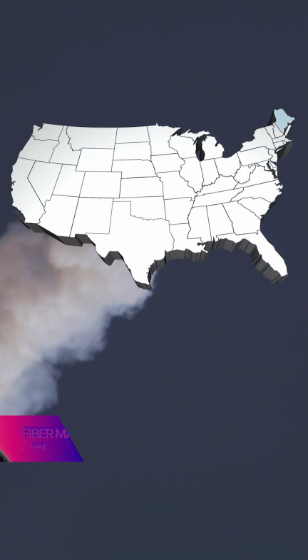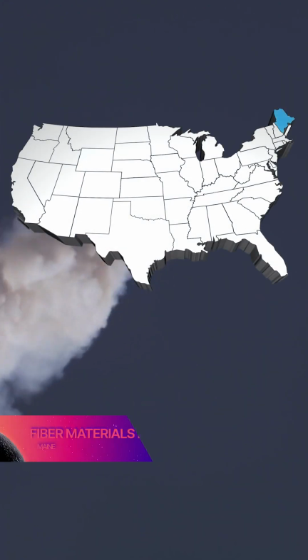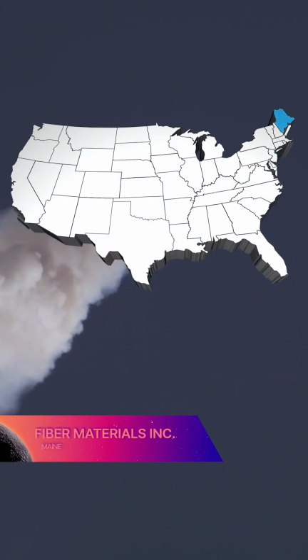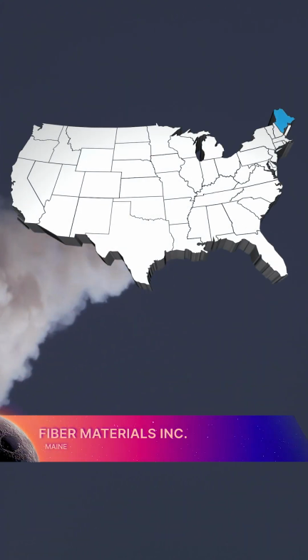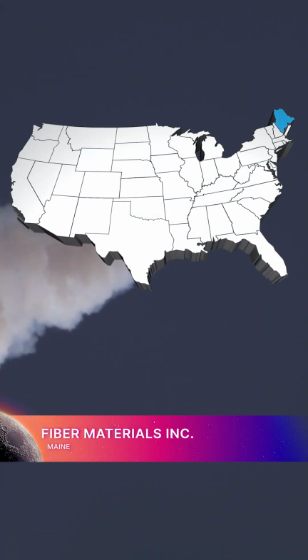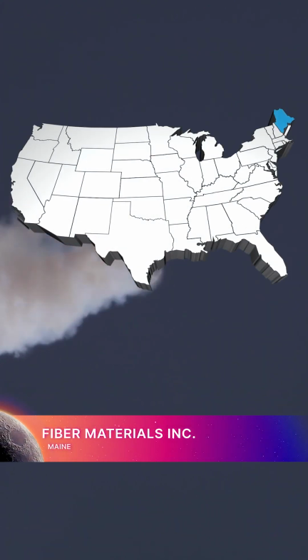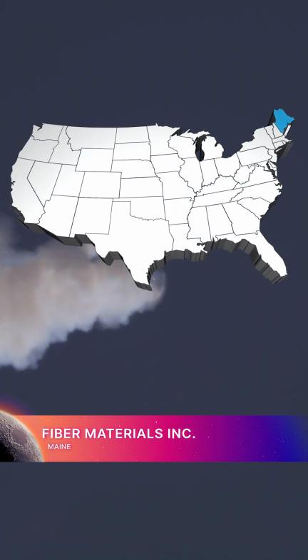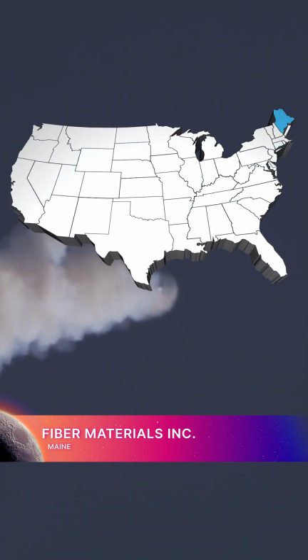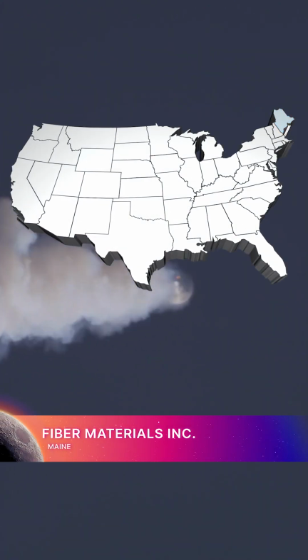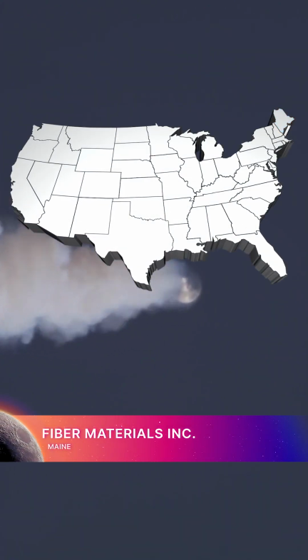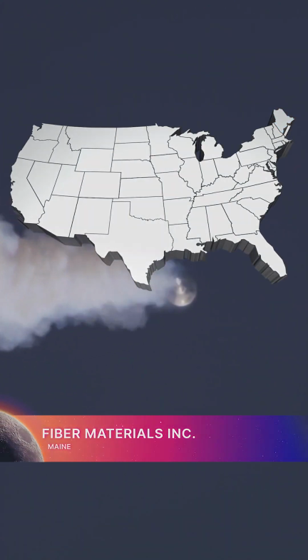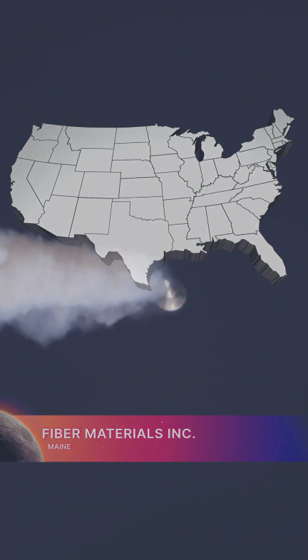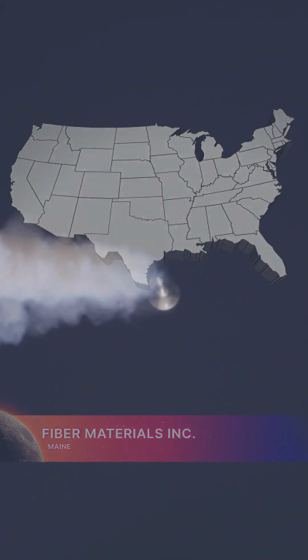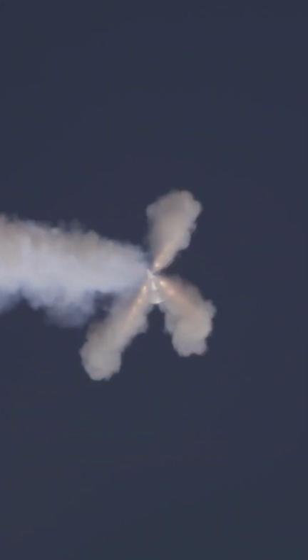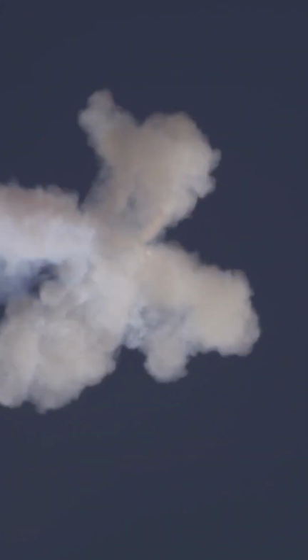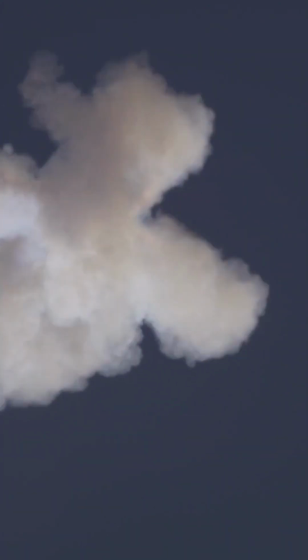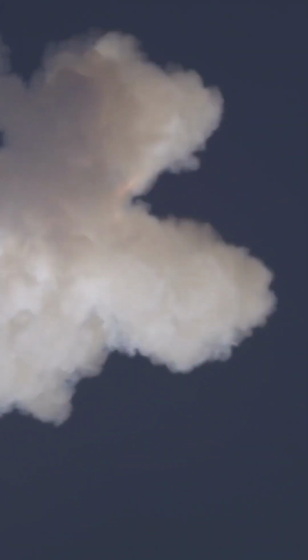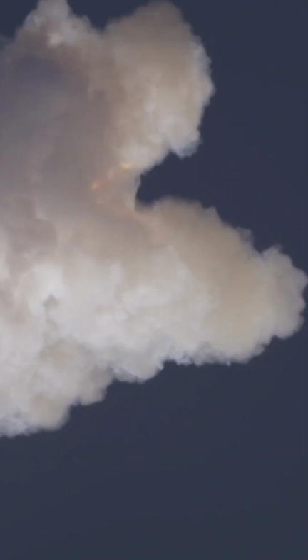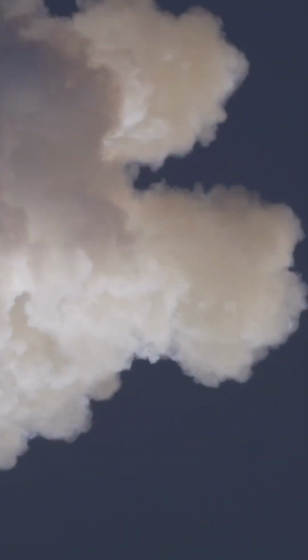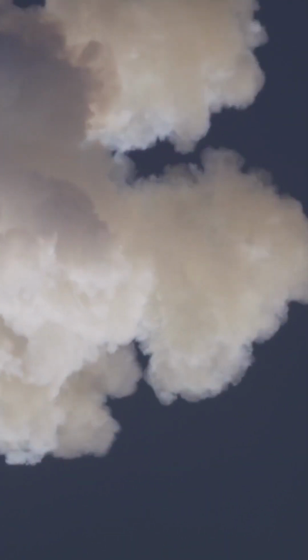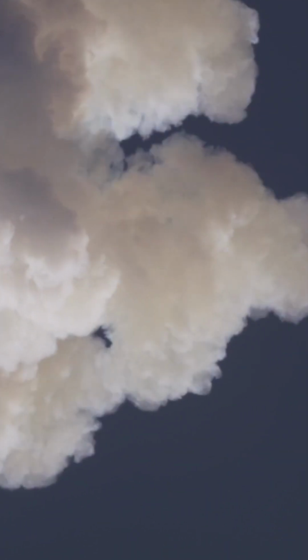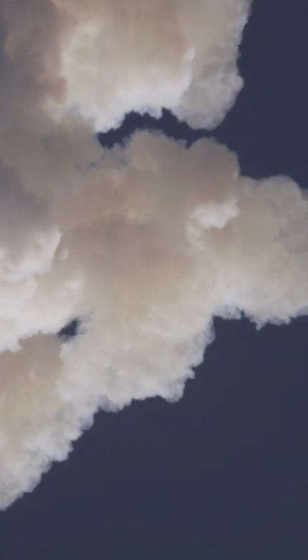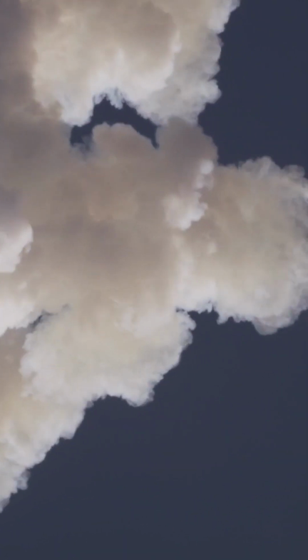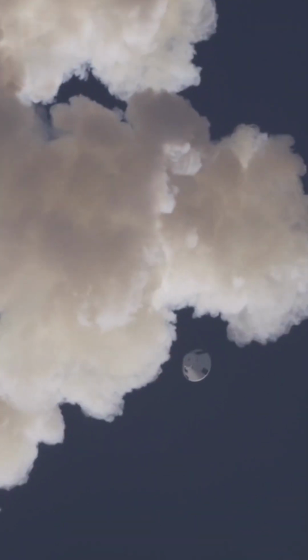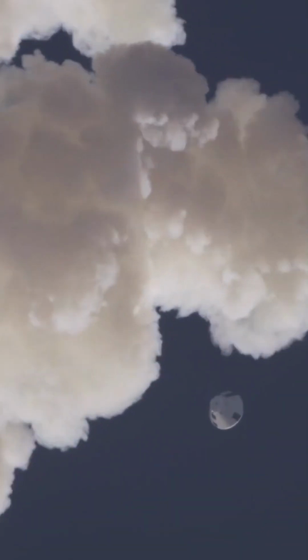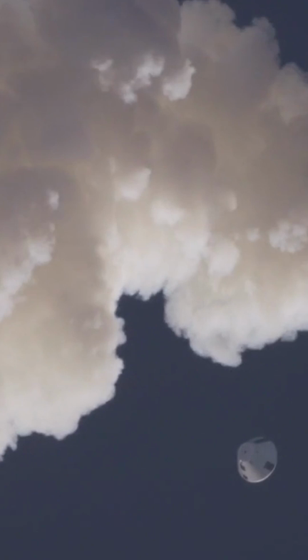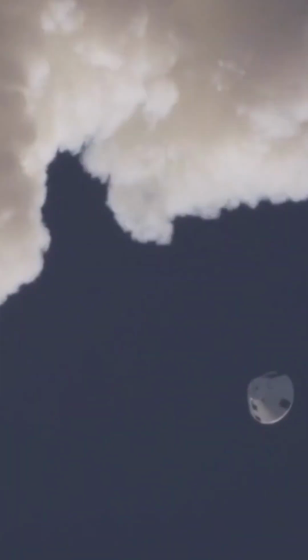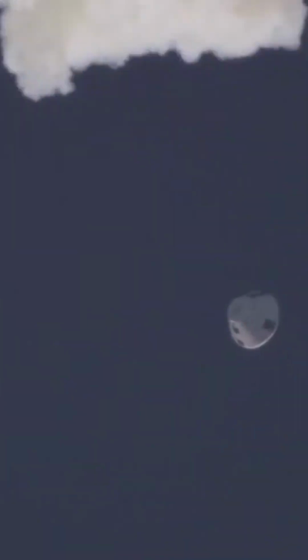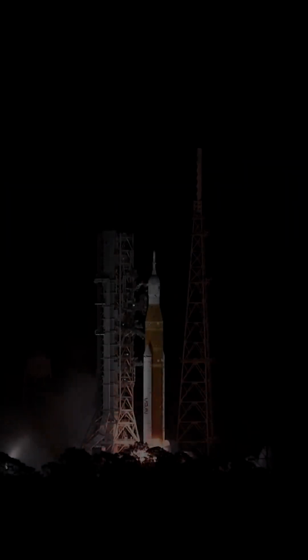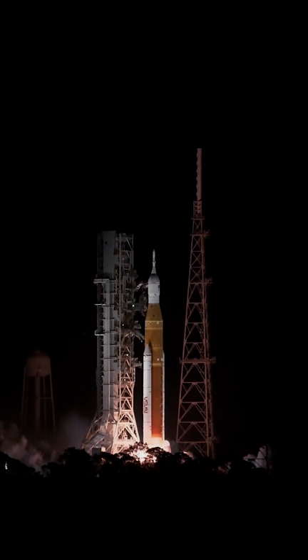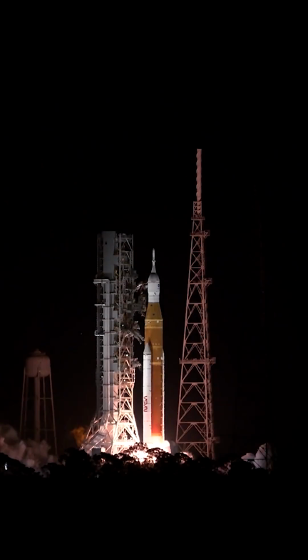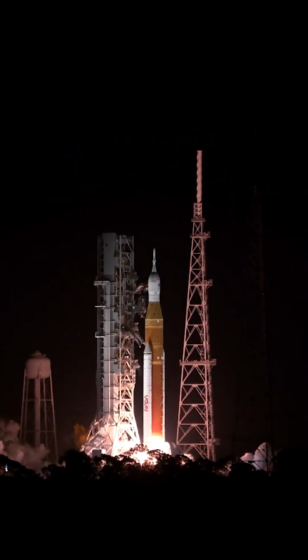Fiber Materials Incorporated designs and fabricates materials and components for the abort tower's propulsion system in Maine.